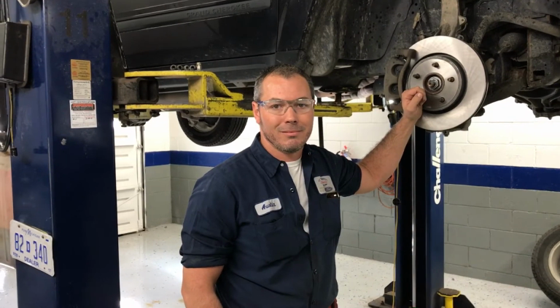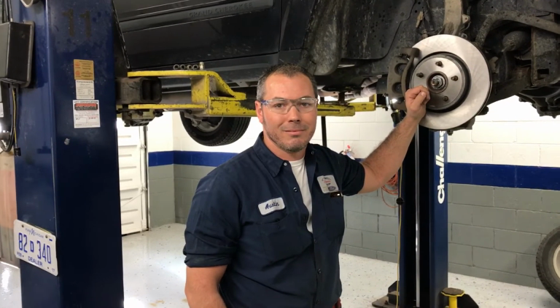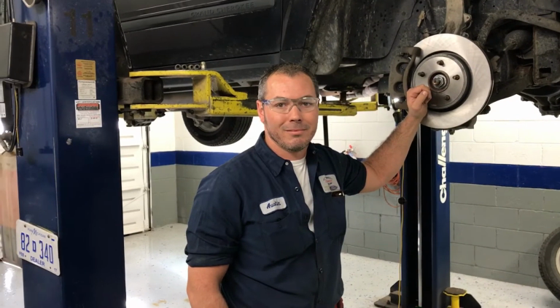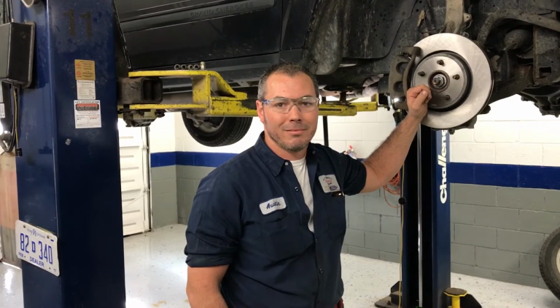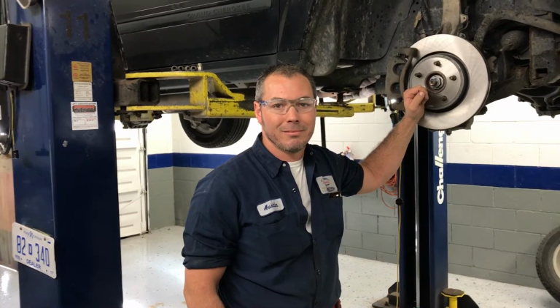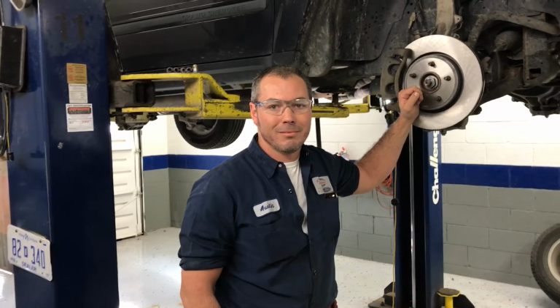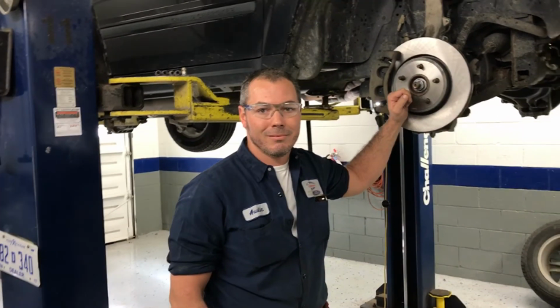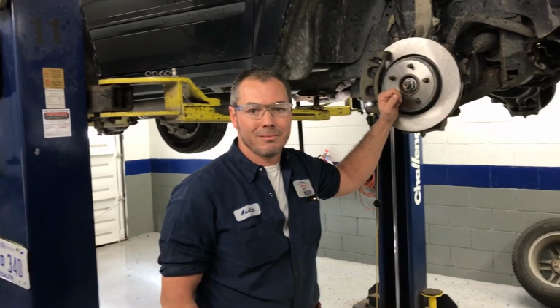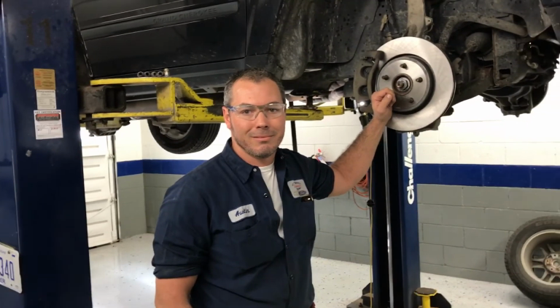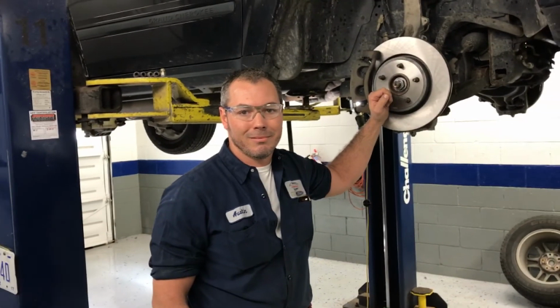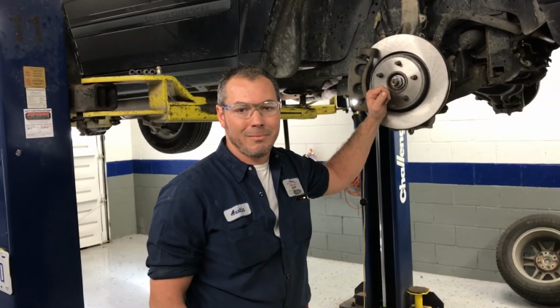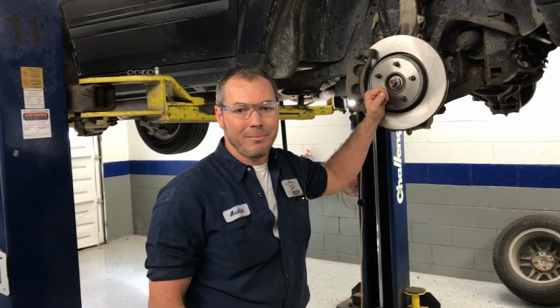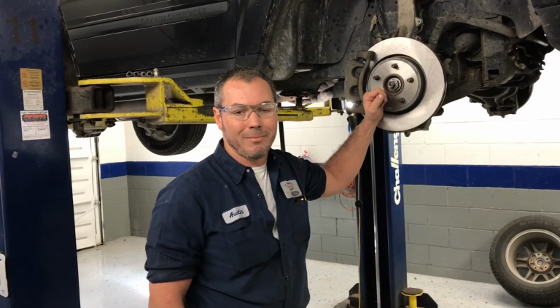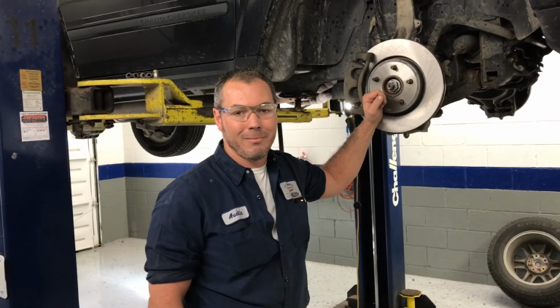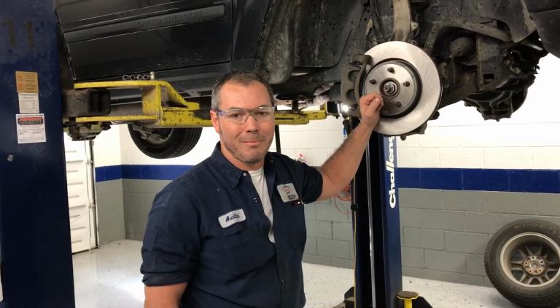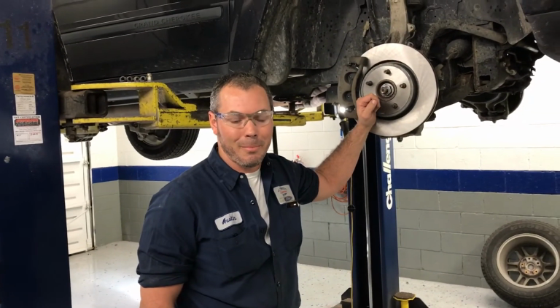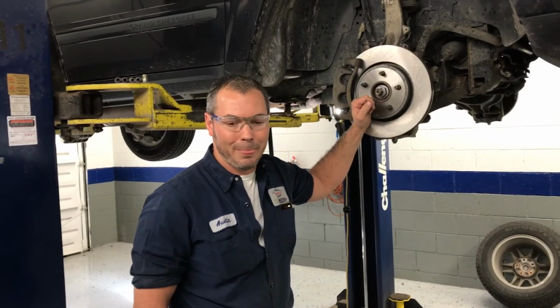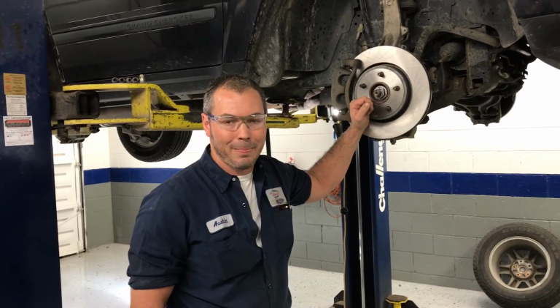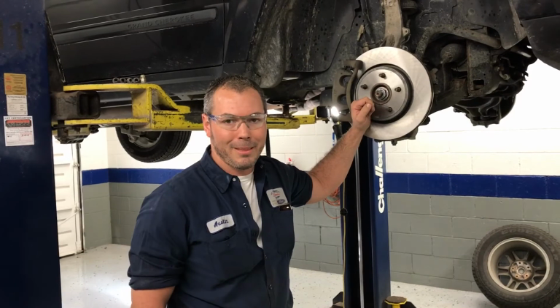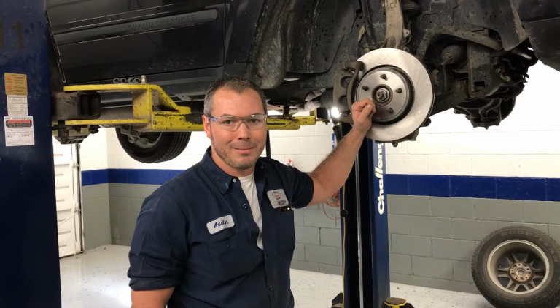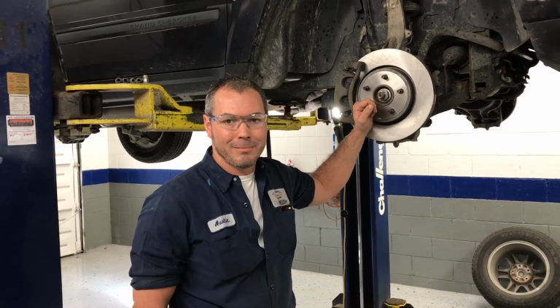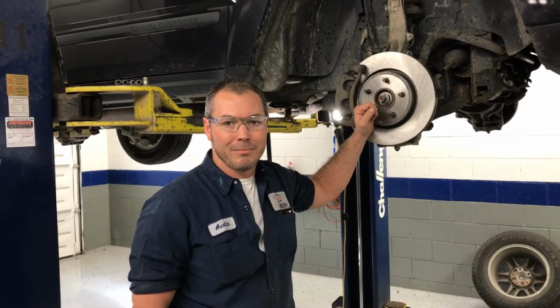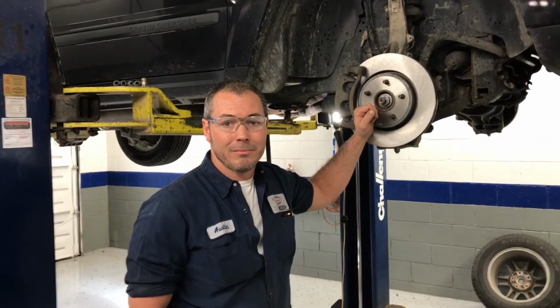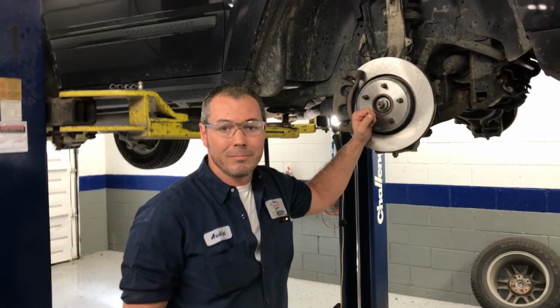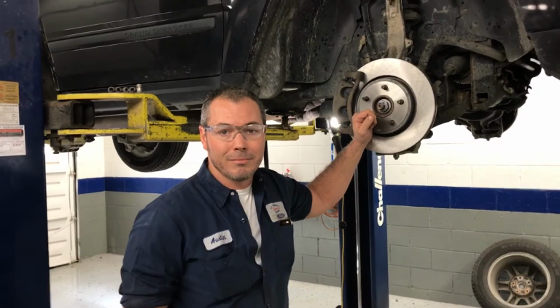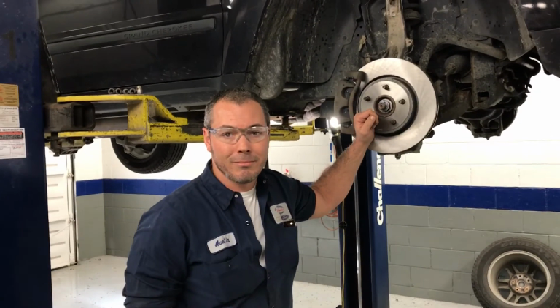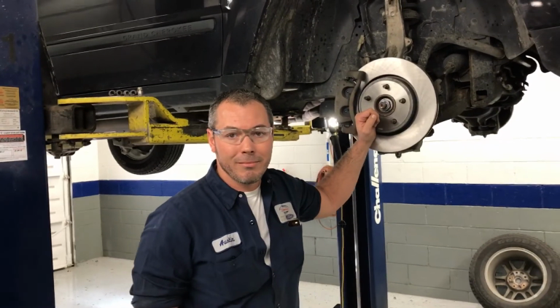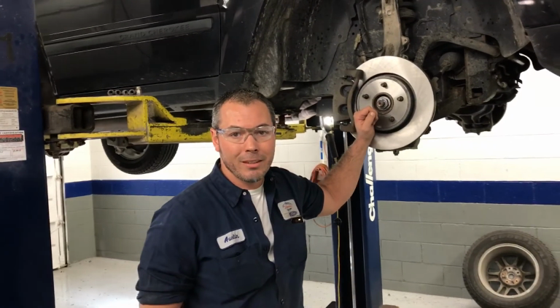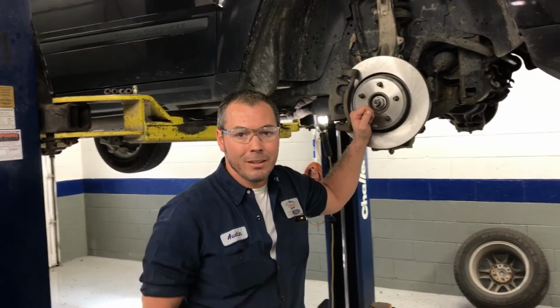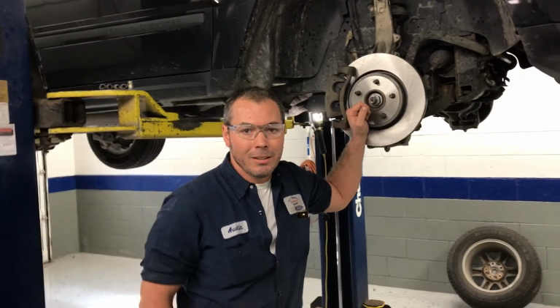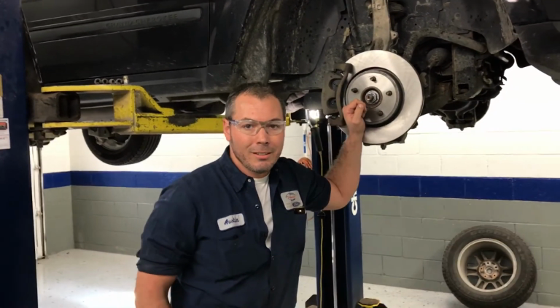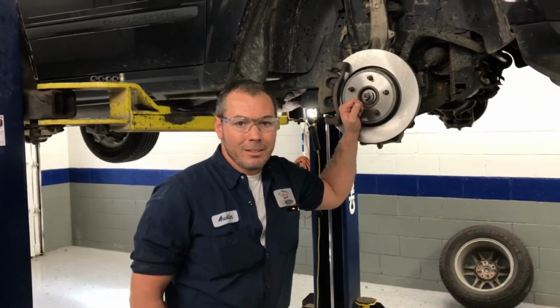So we're here with Austin Parker at Tubbs Brothers. Tell us a little bit about what you do here at the dealership.